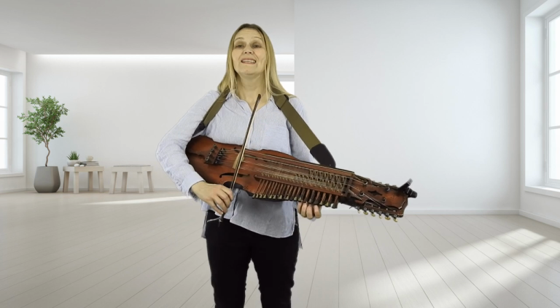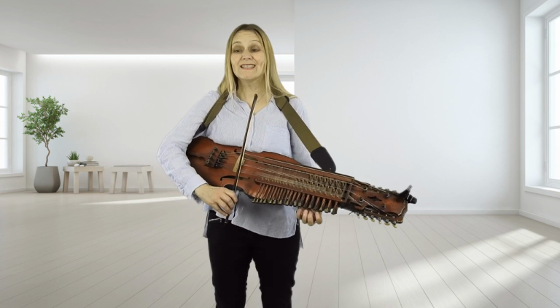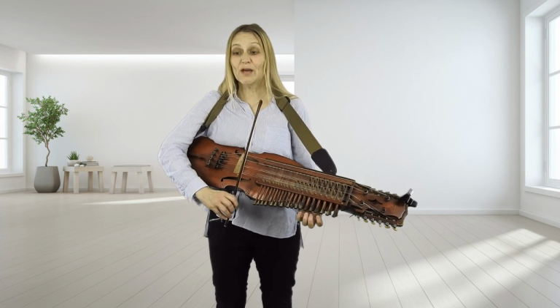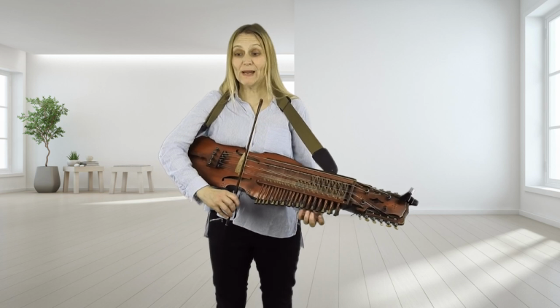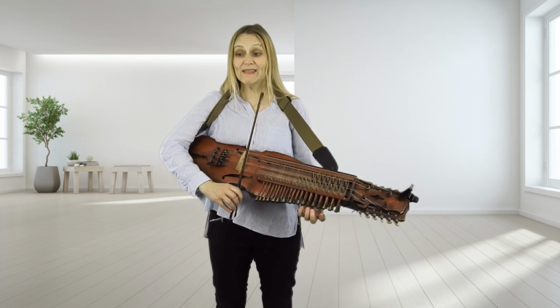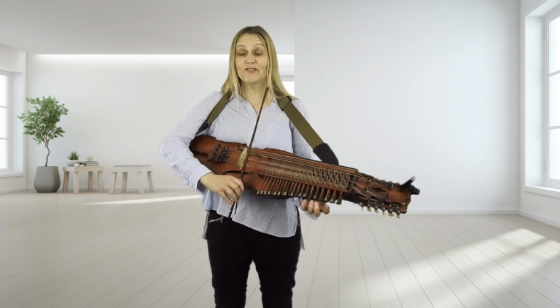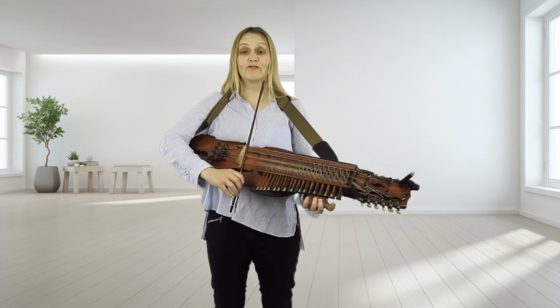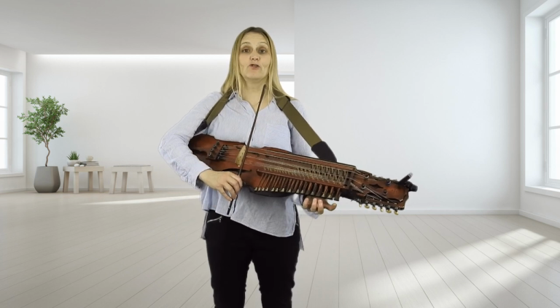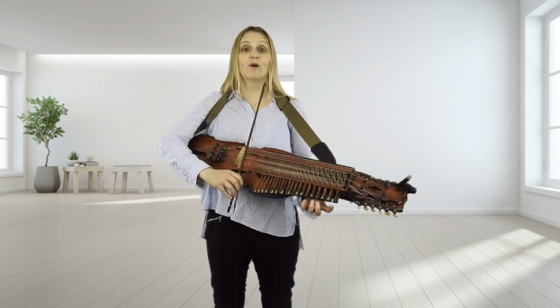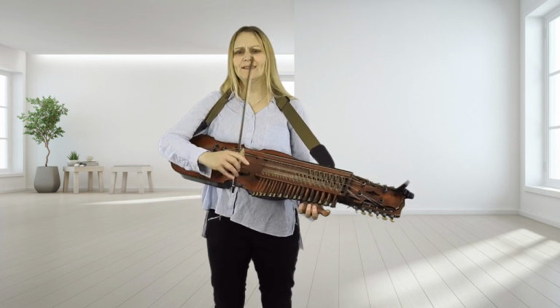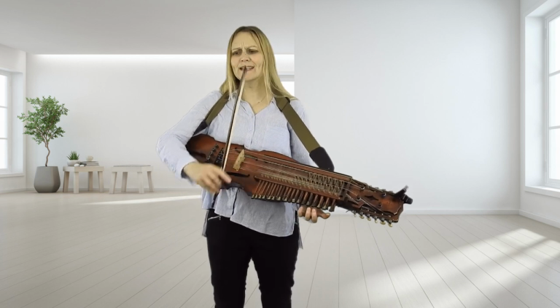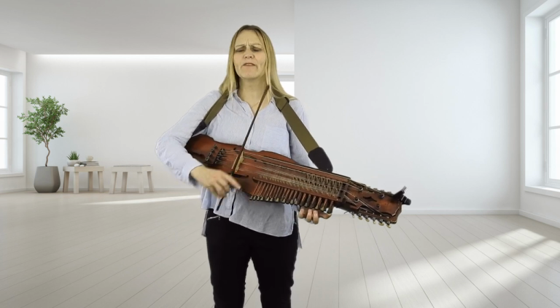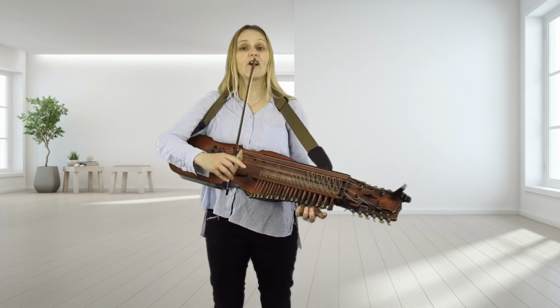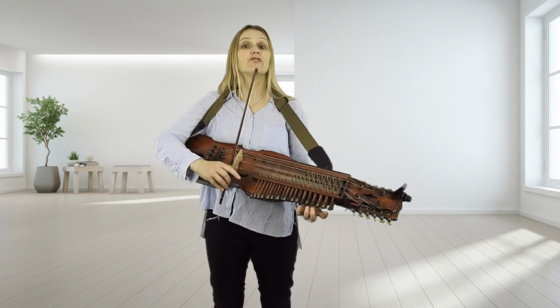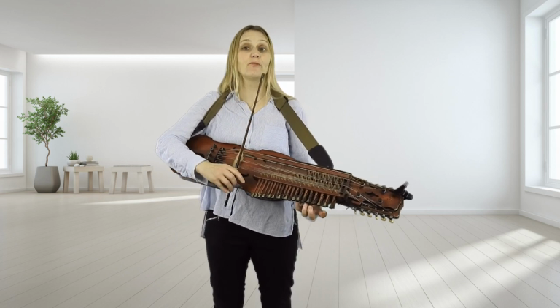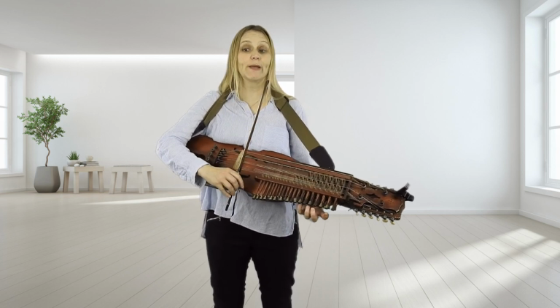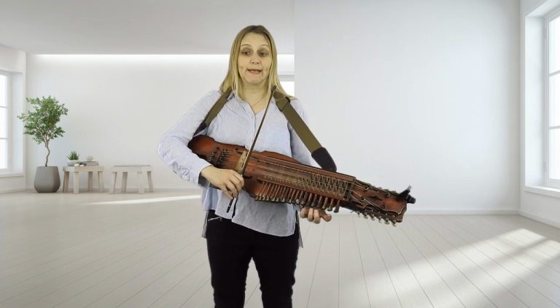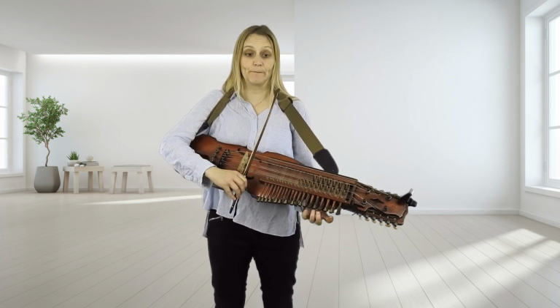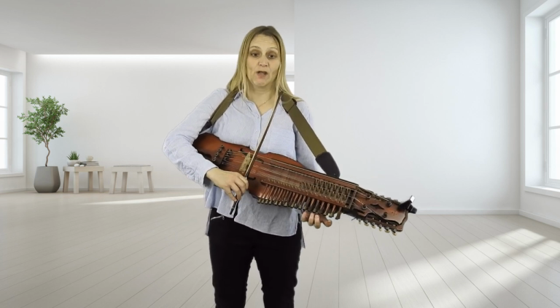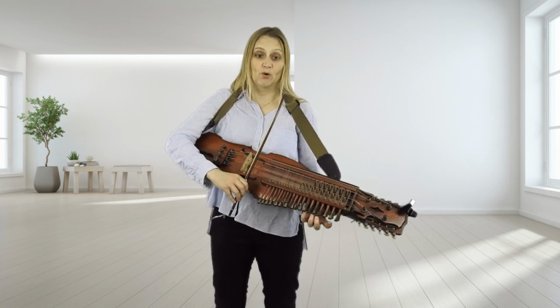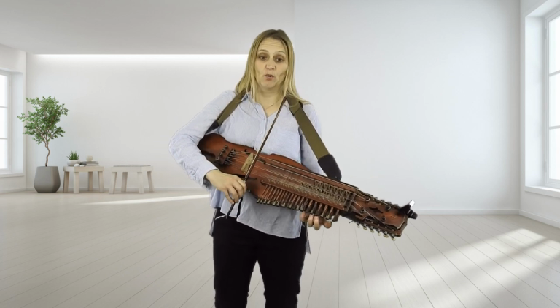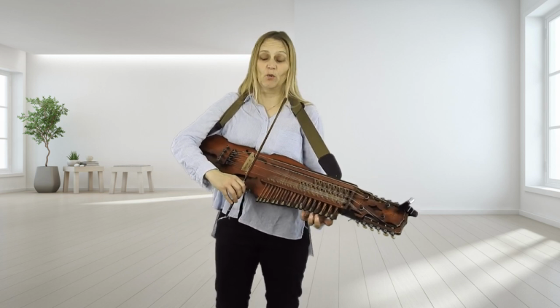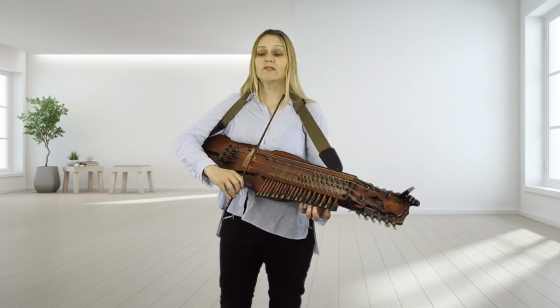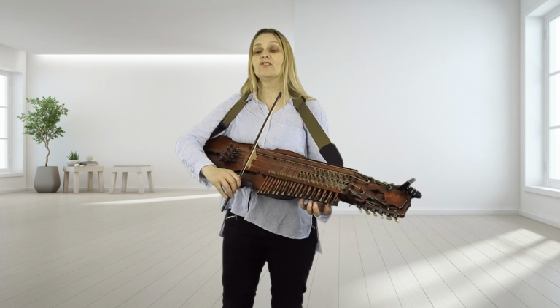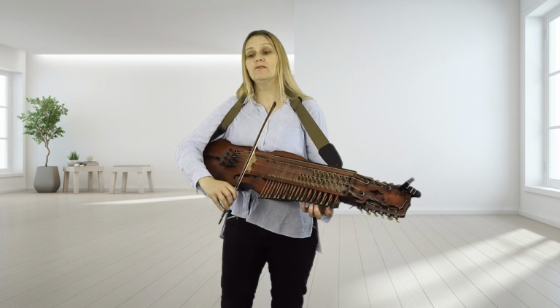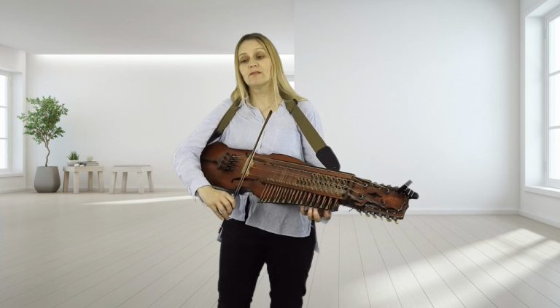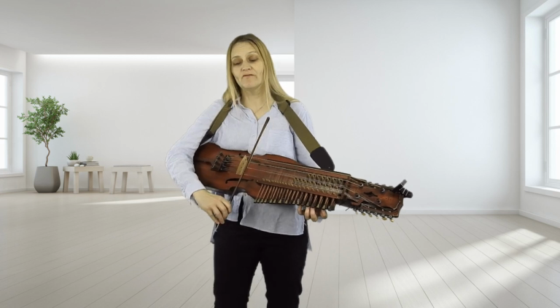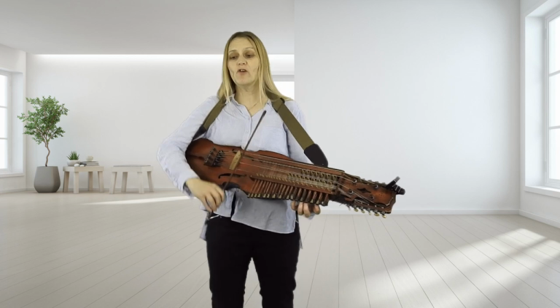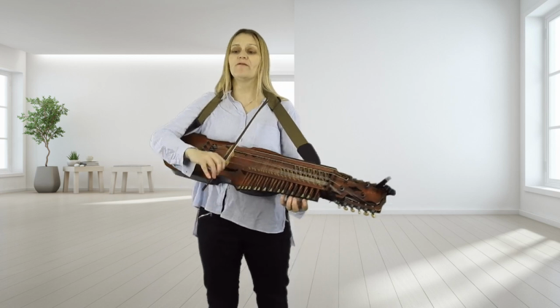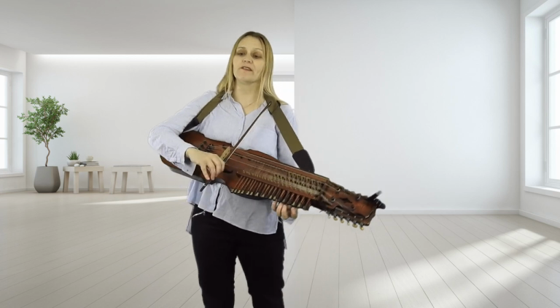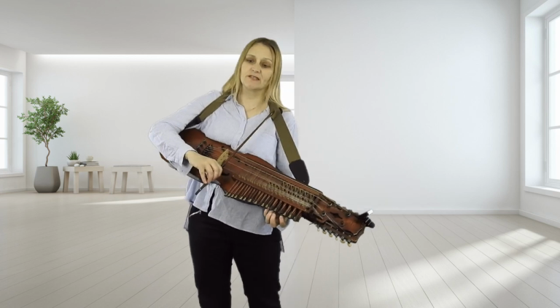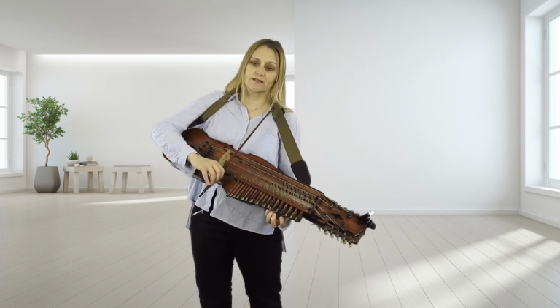Let's now play that through a little bit faster from the beginning. One, two, three, four, five, six.